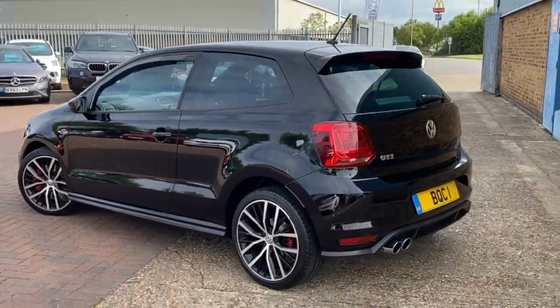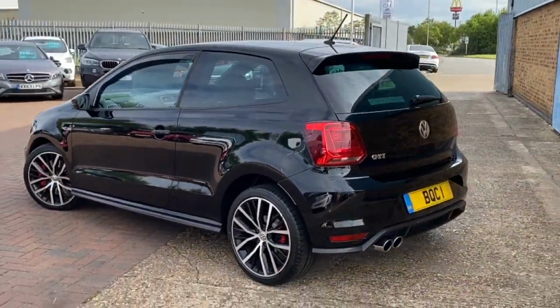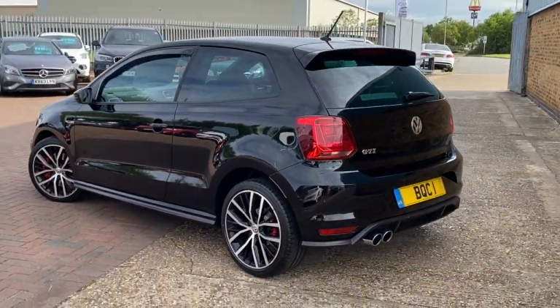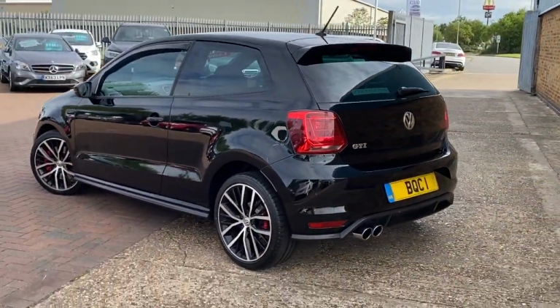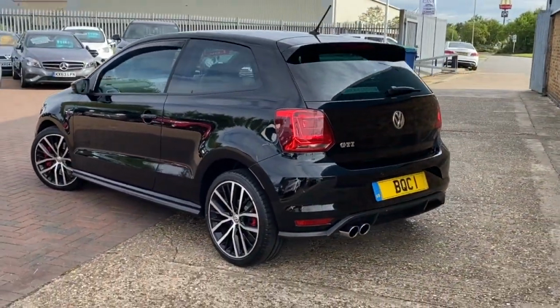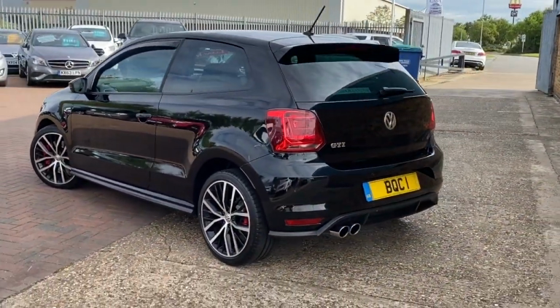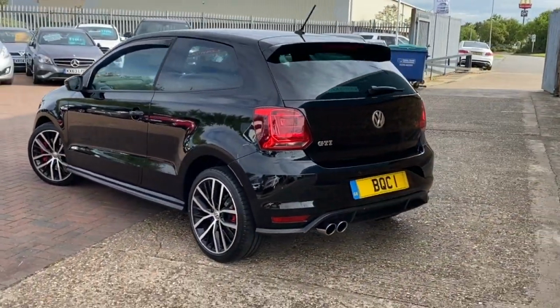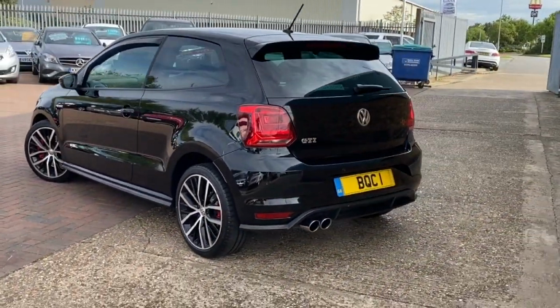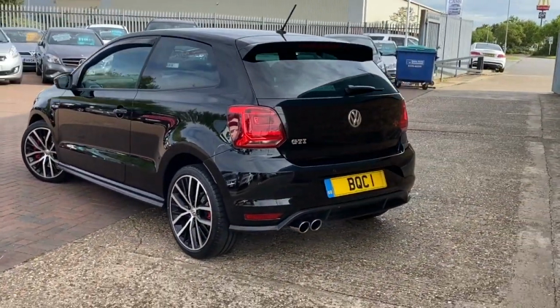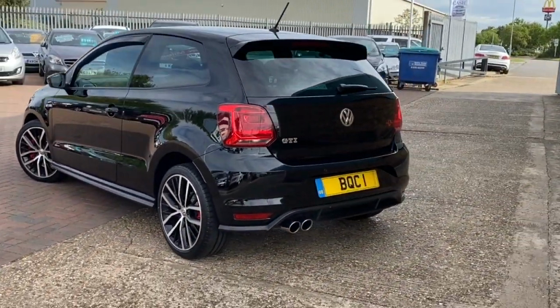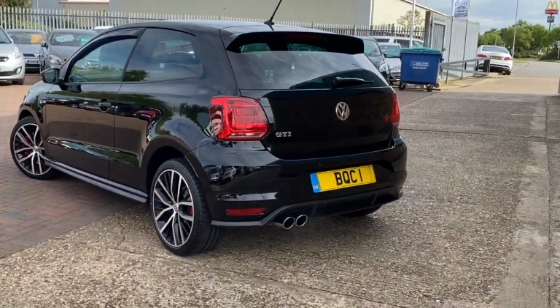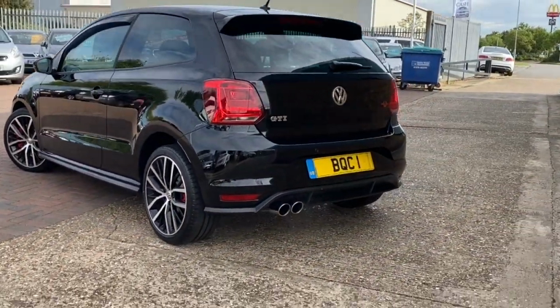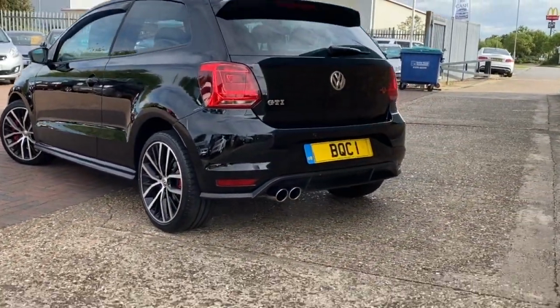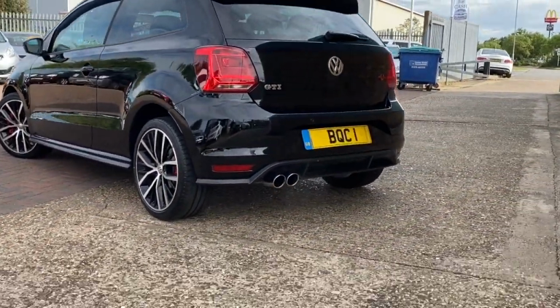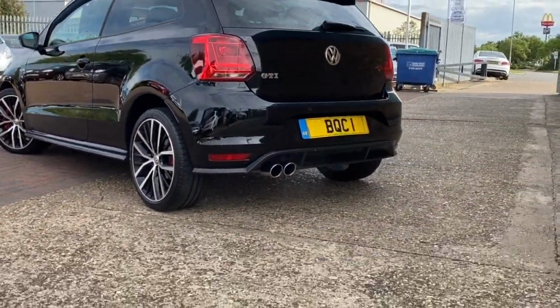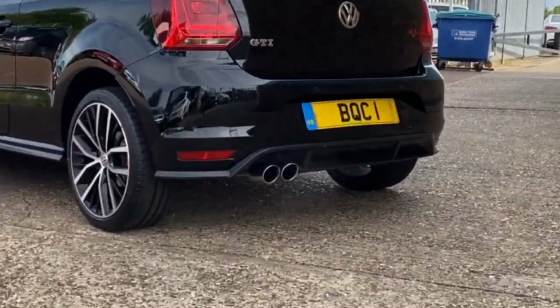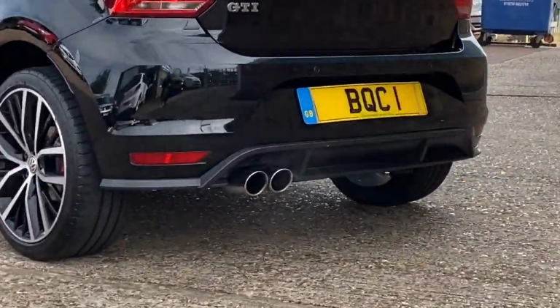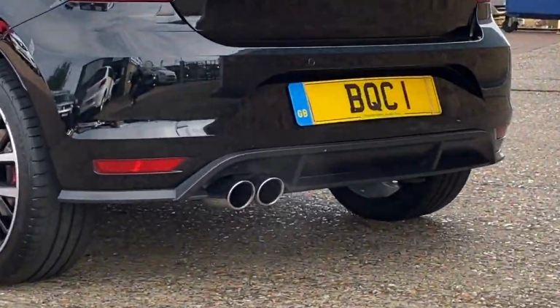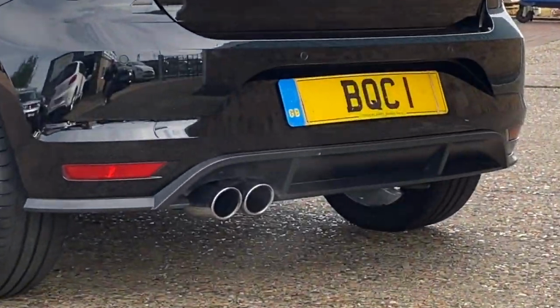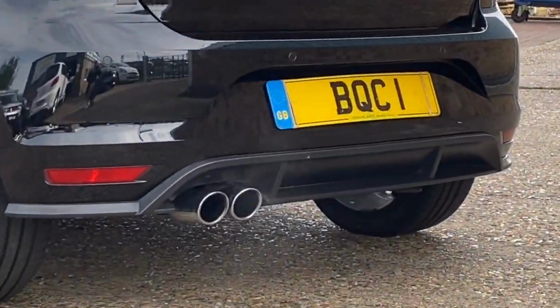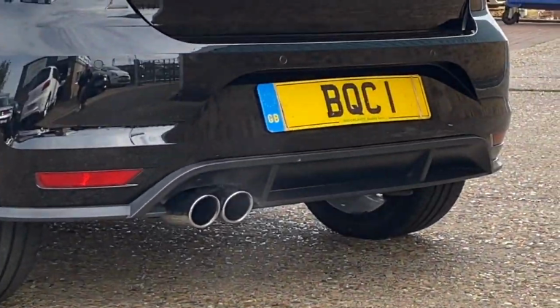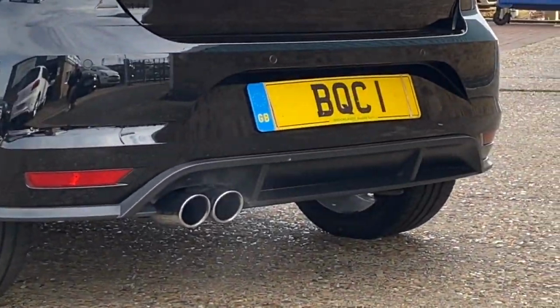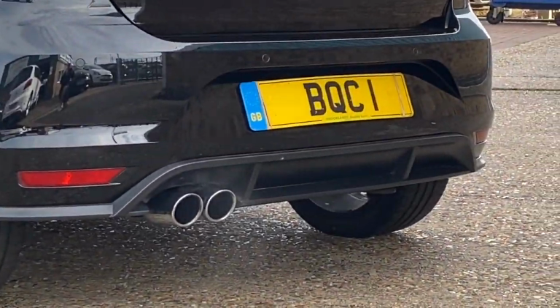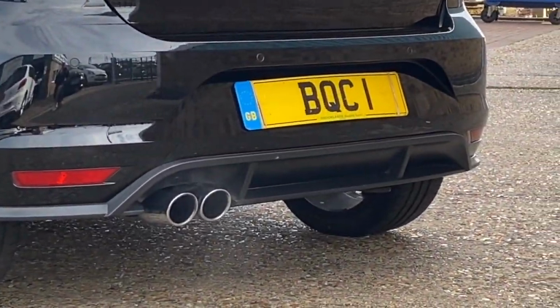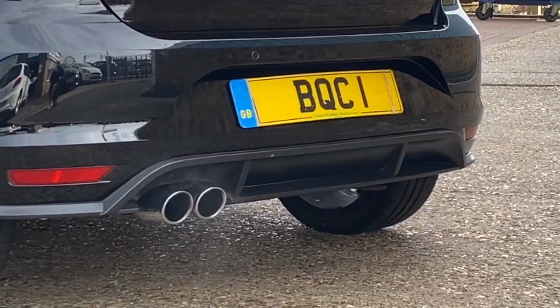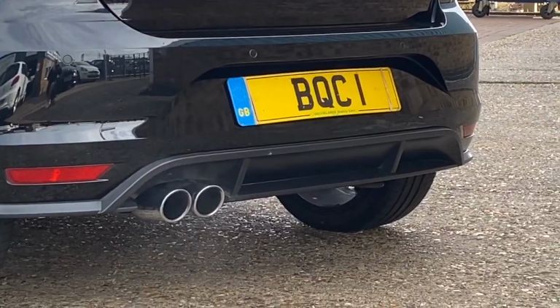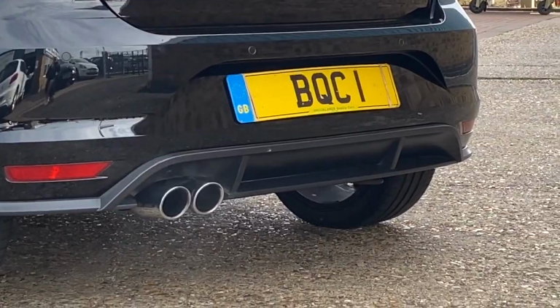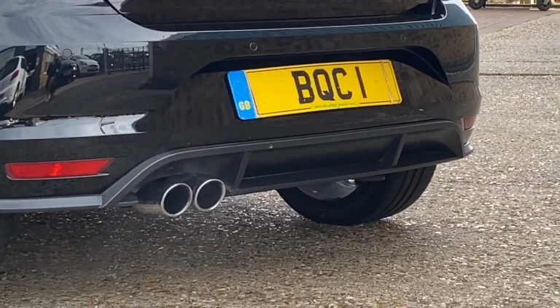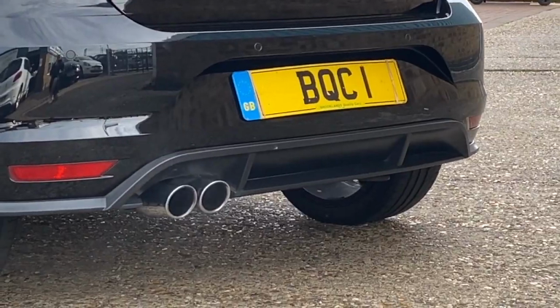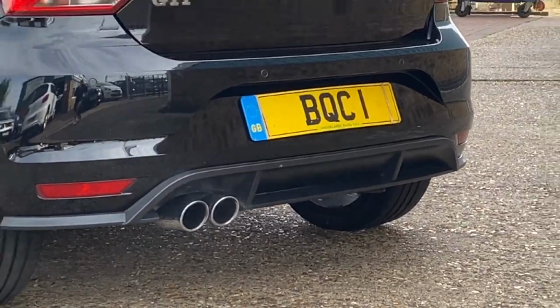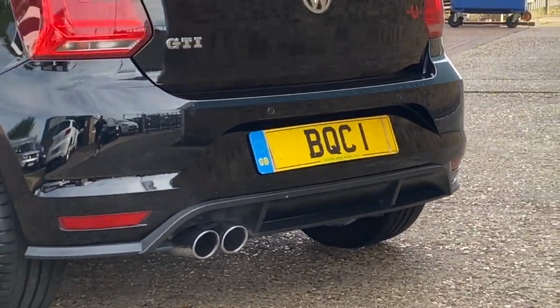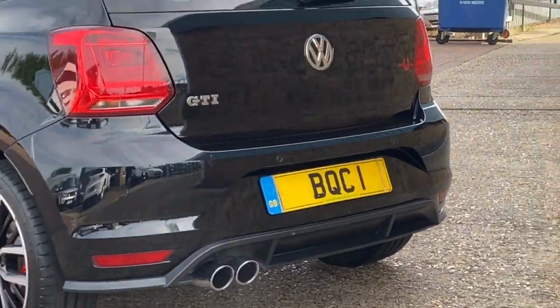Got the rear spoiler, twin exhaust, rear bumper diffuser, and again the rear parking sensors.